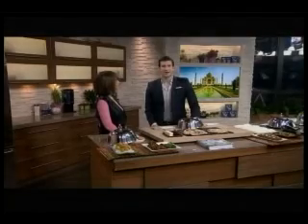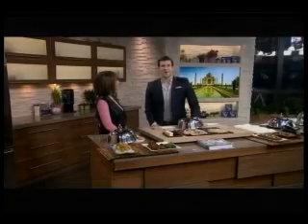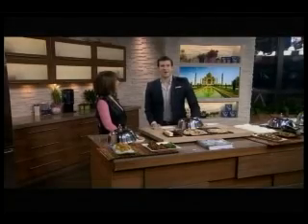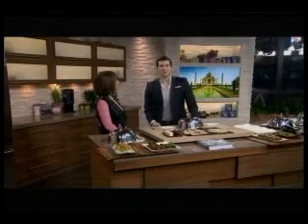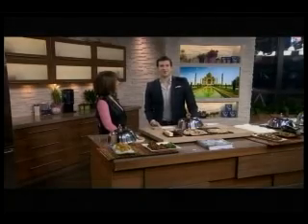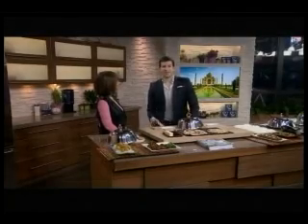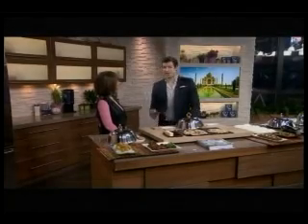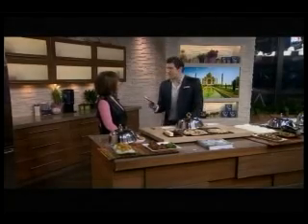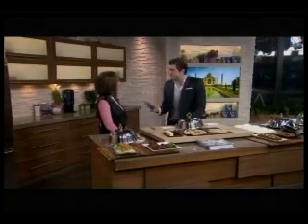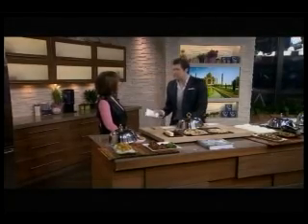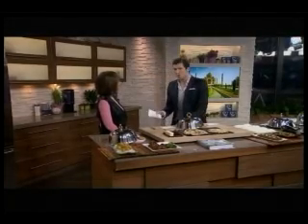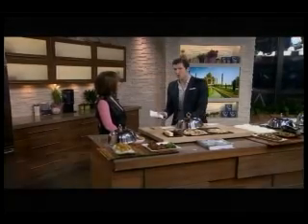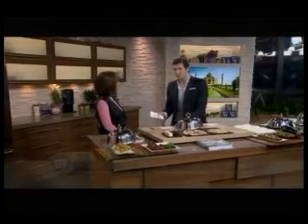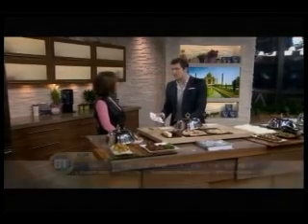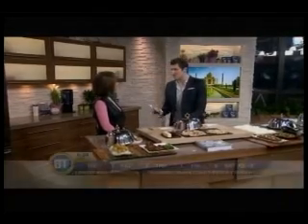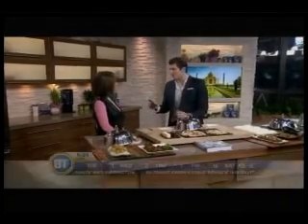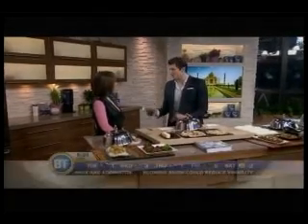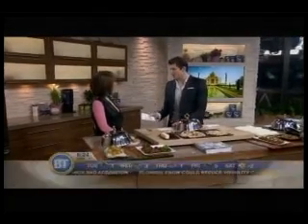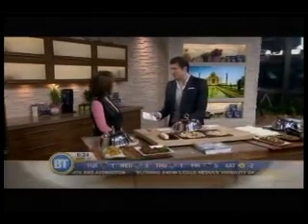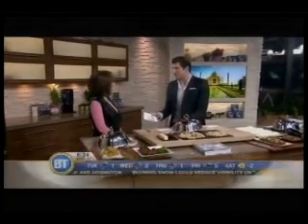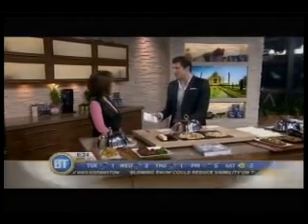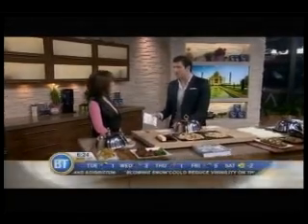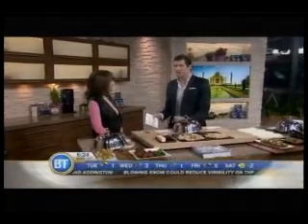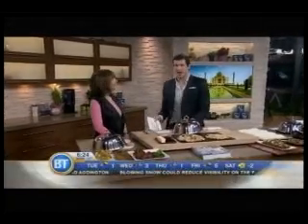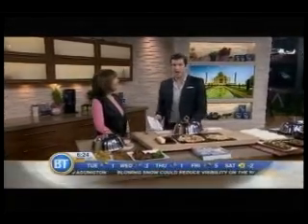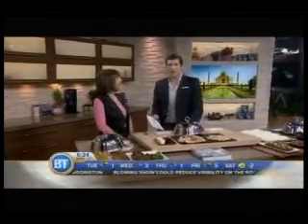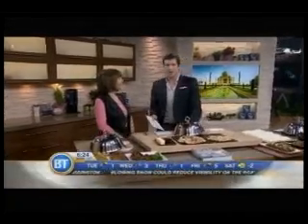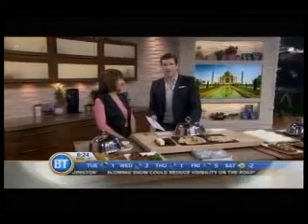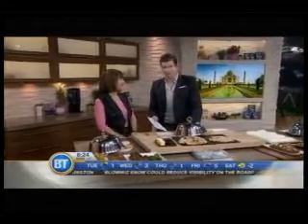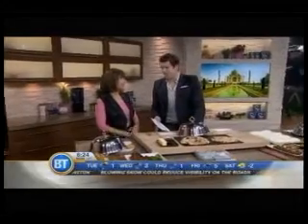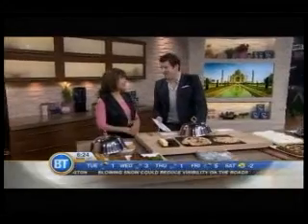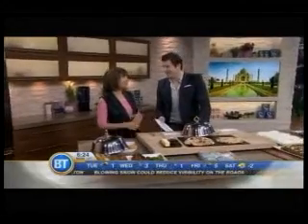Welcome back to Wrecked with Salvation. I'm here with Rose Reisman, our nutritional guru, and today we're going Indian.